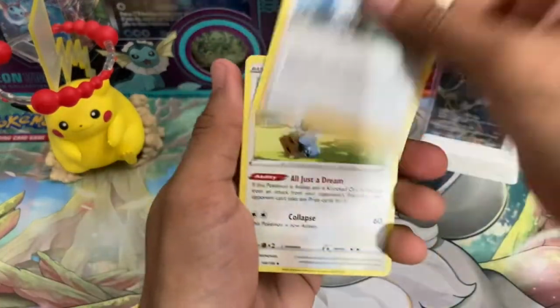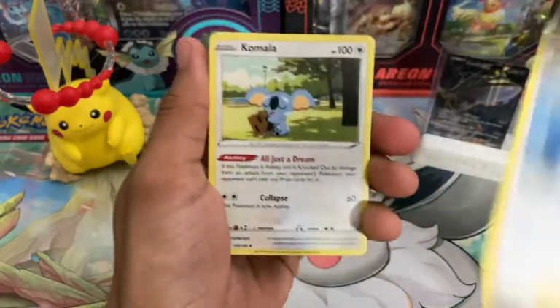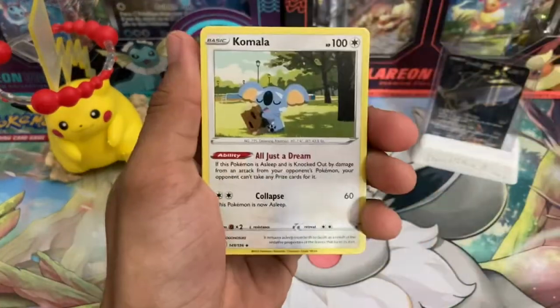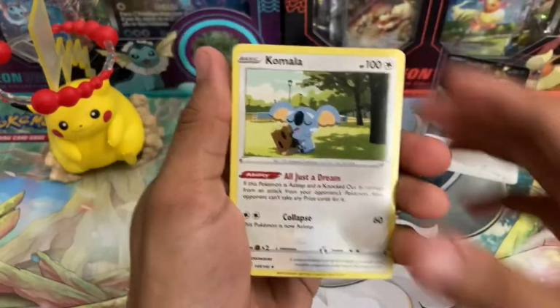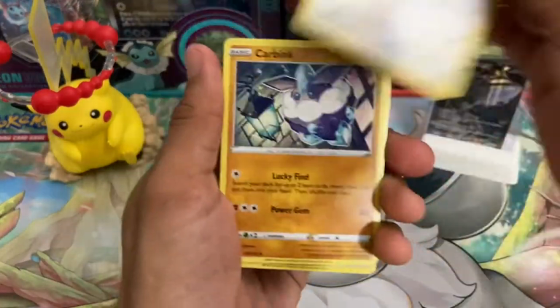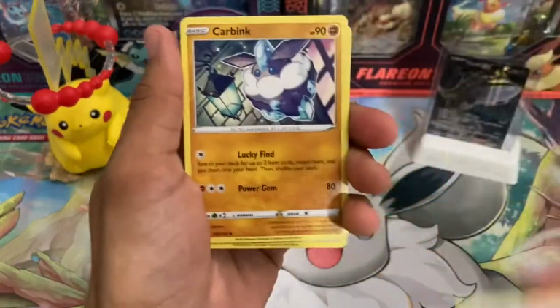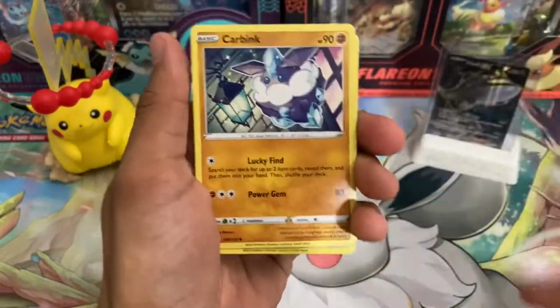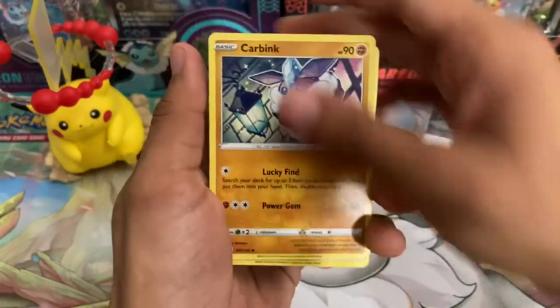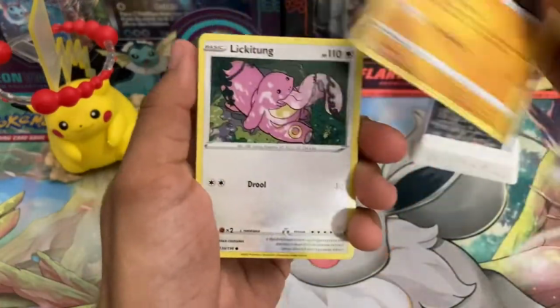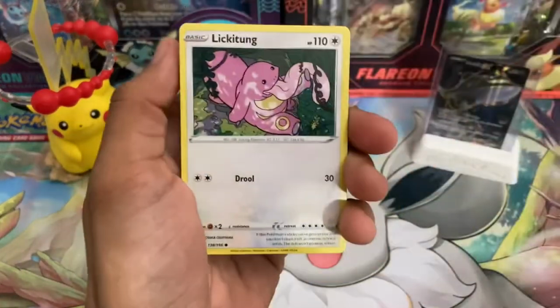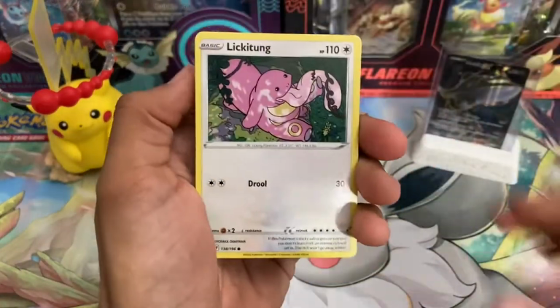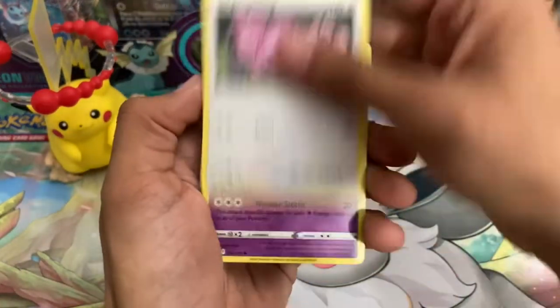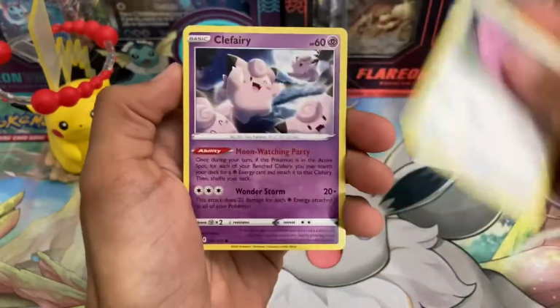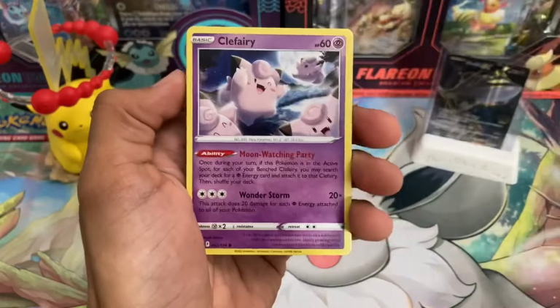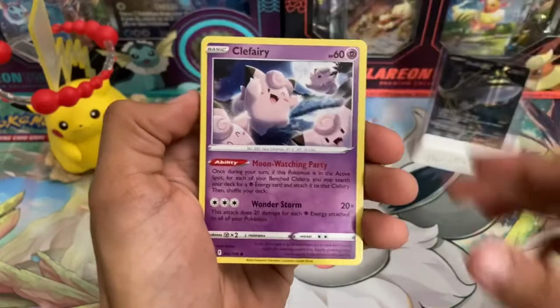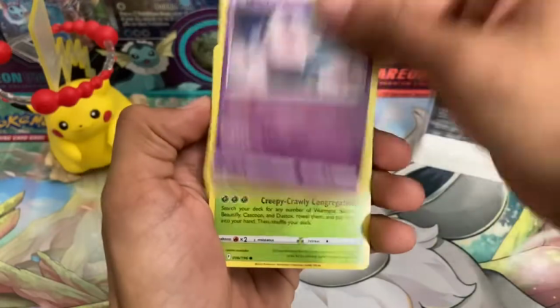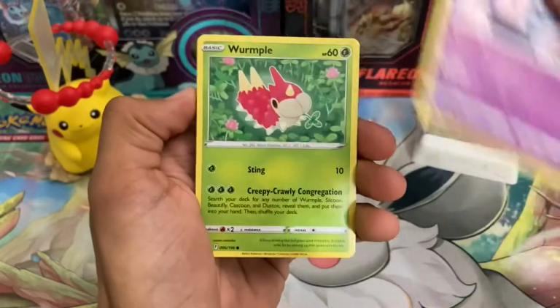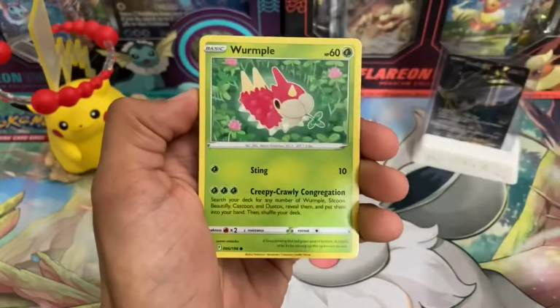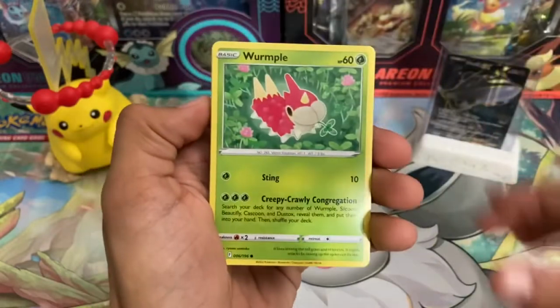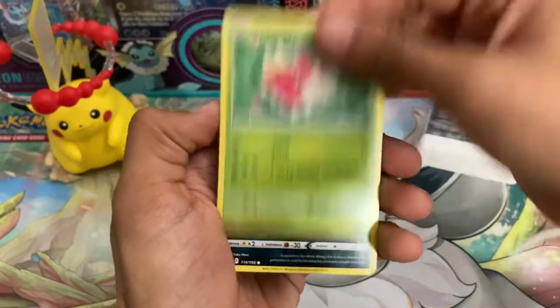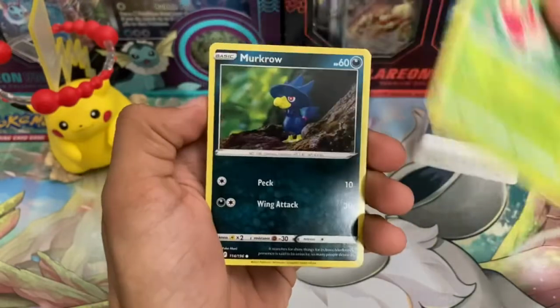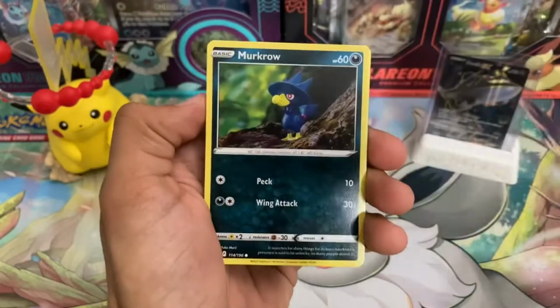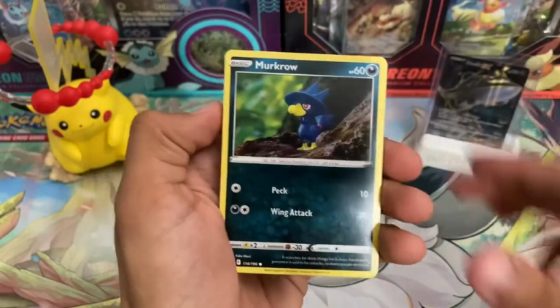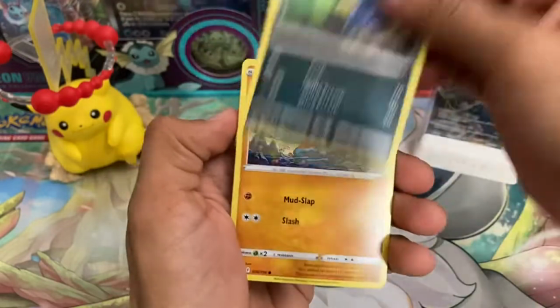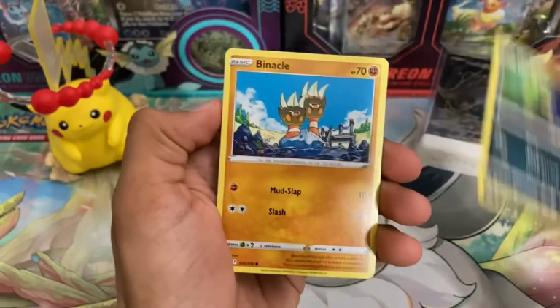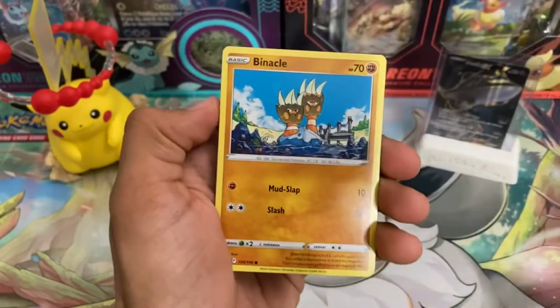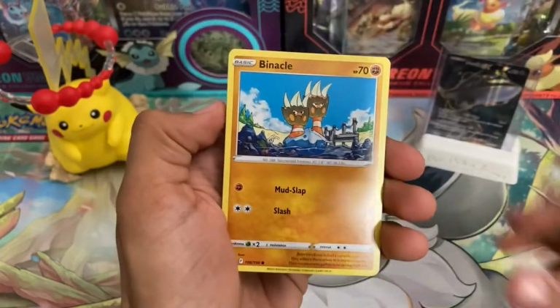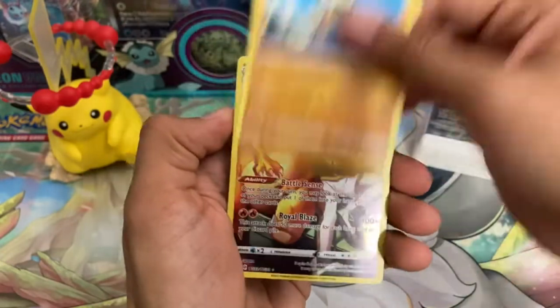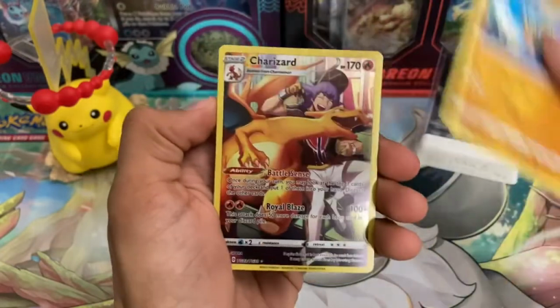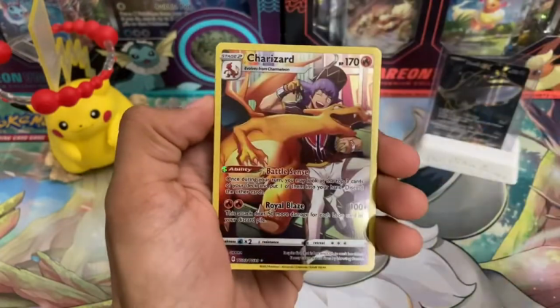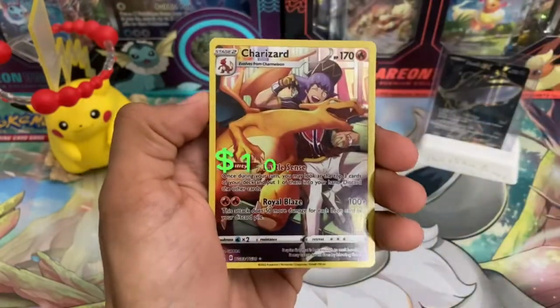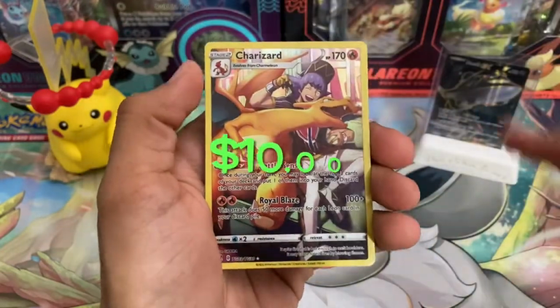There's that Fighting Energy. Carbink, Lickitung, Clefairy, Wurmple, Murkrow, Binacle.